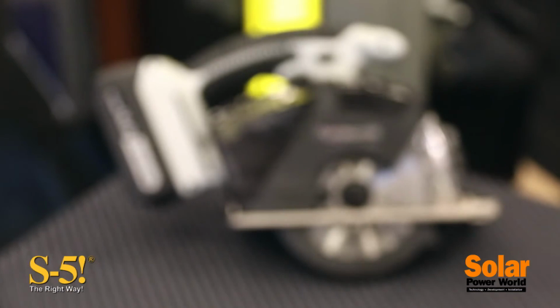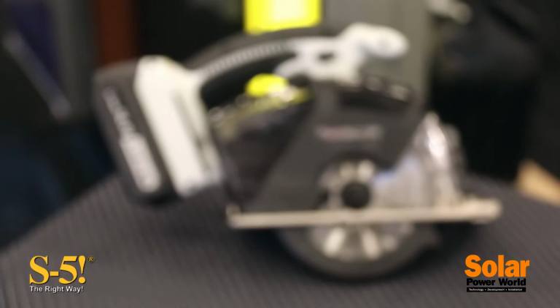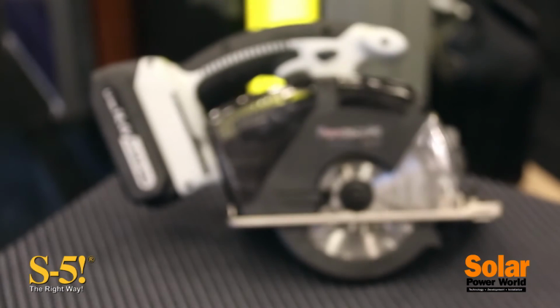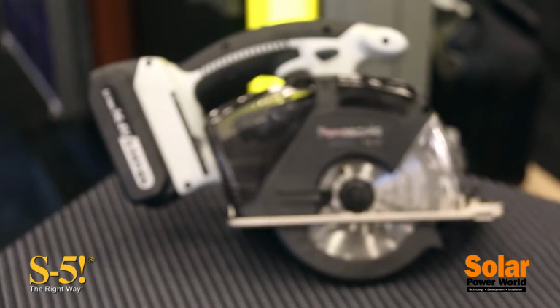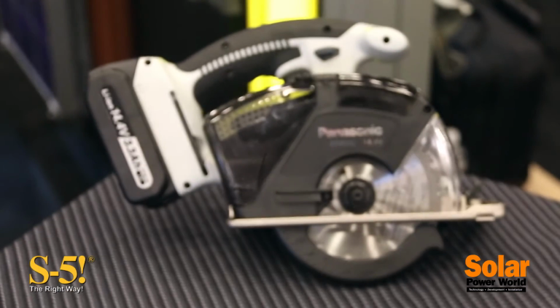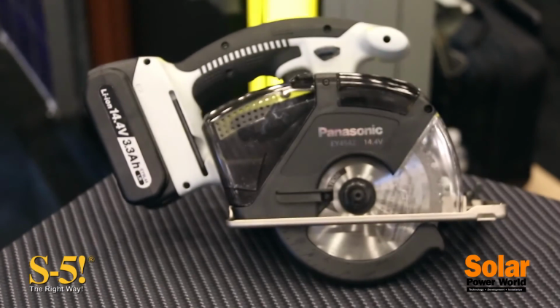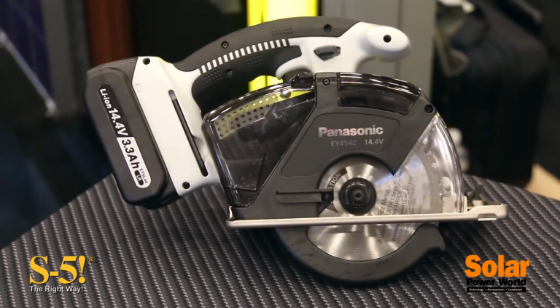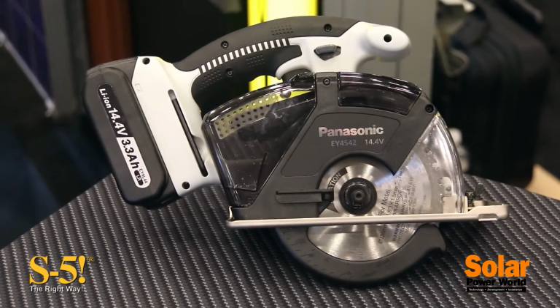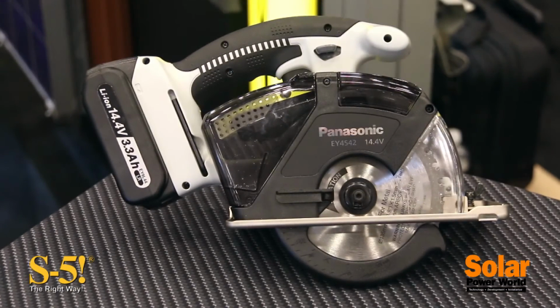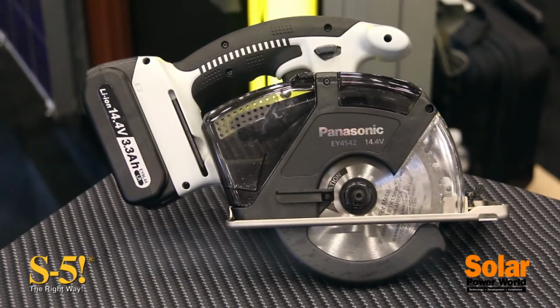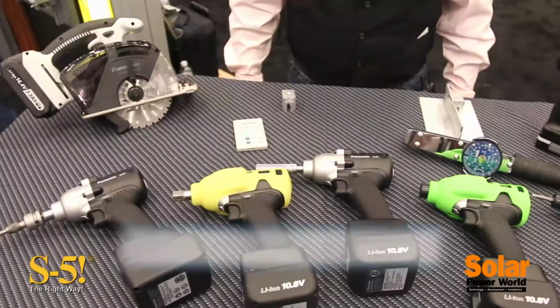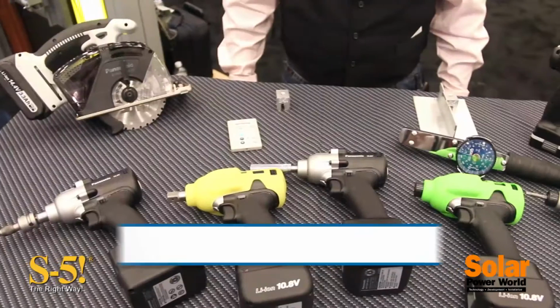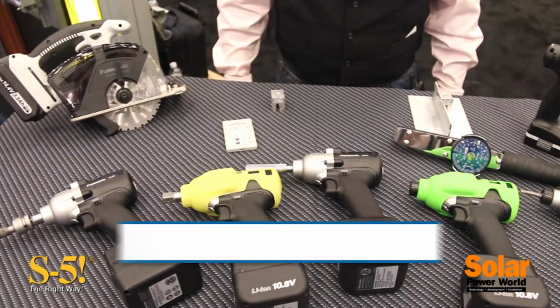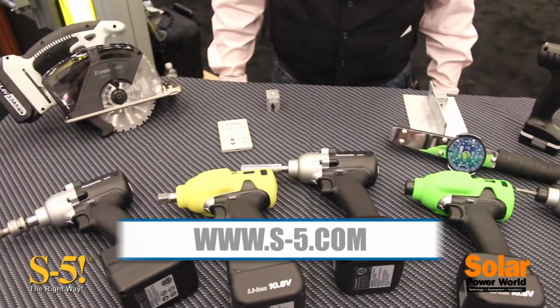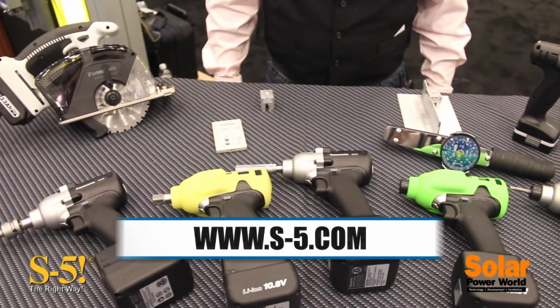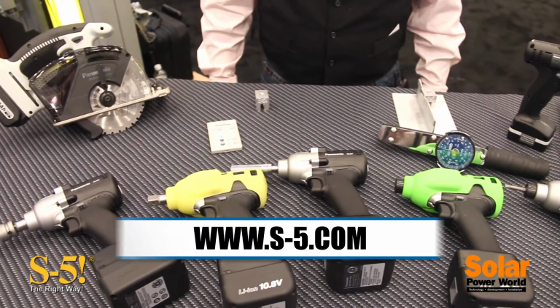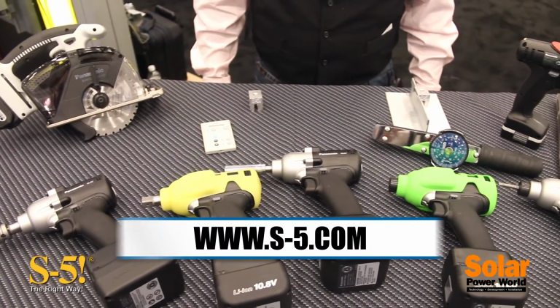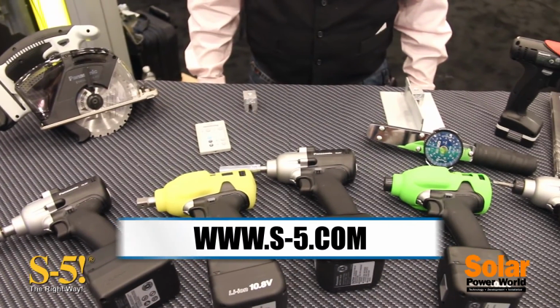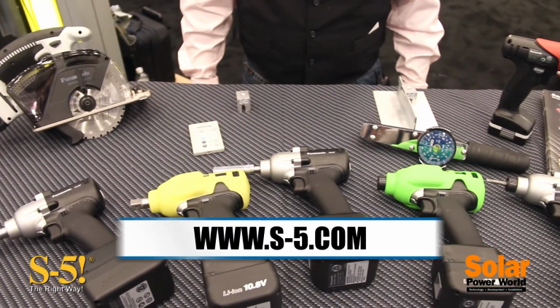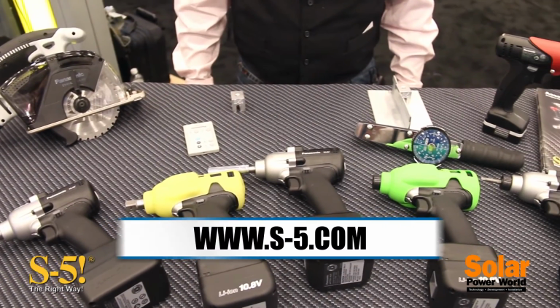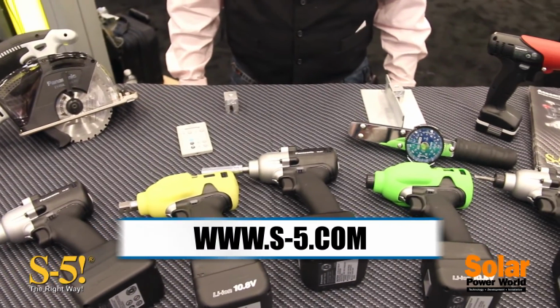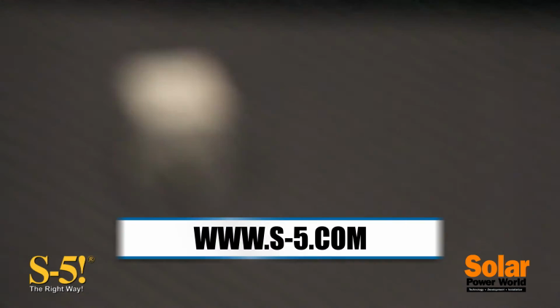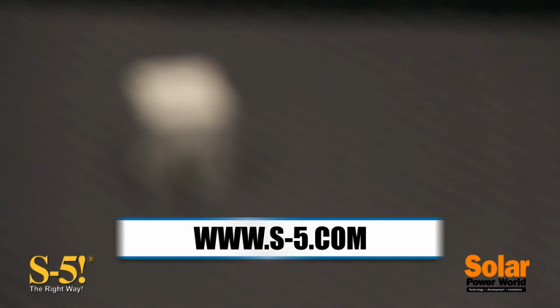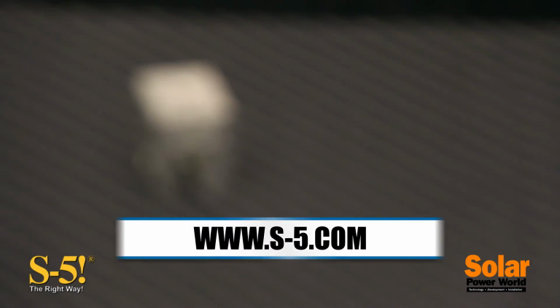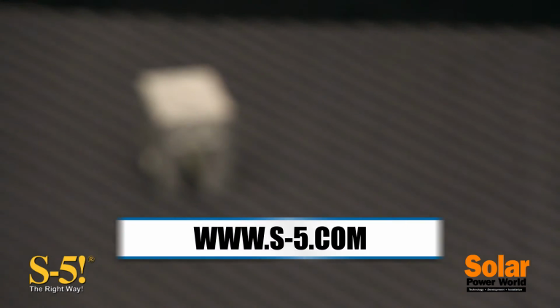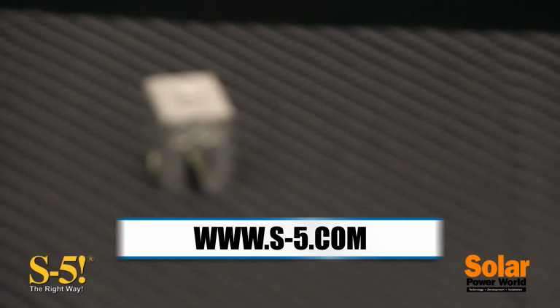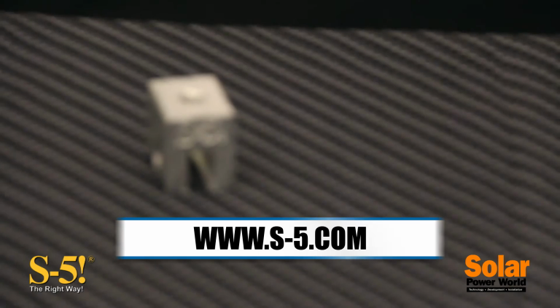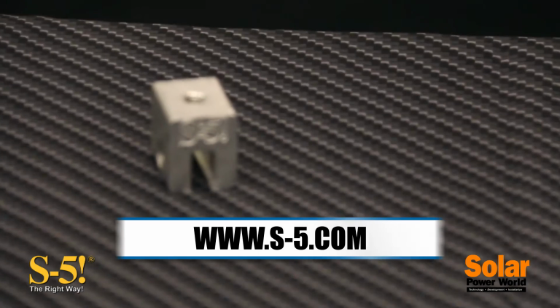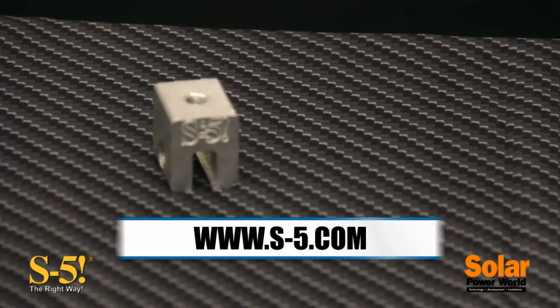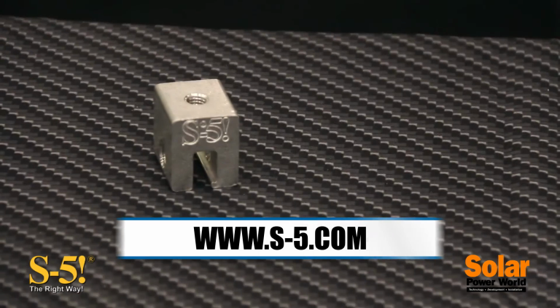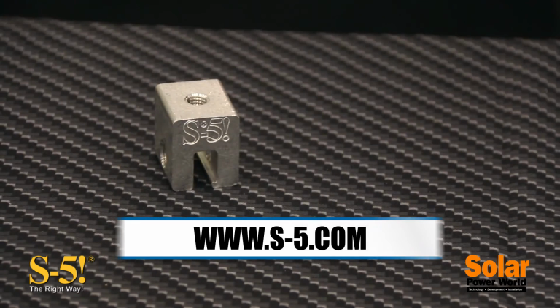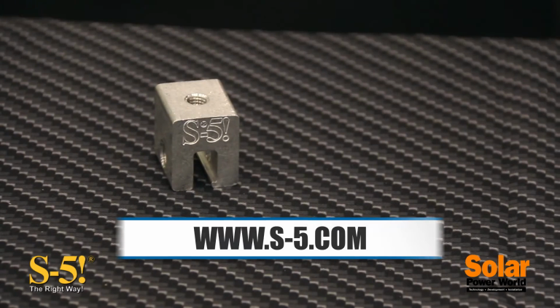Thank you for your time today. You can find these products at S5. Give me a call — I'd love to help you out.